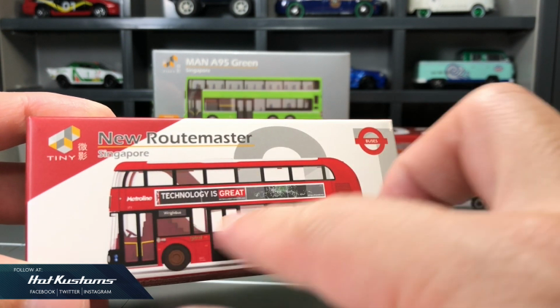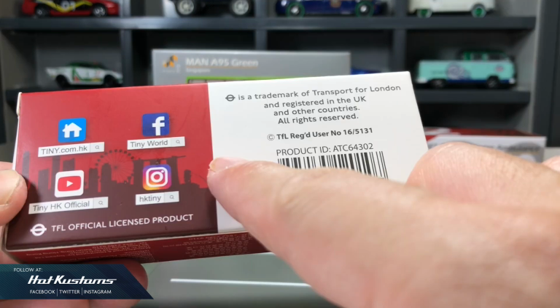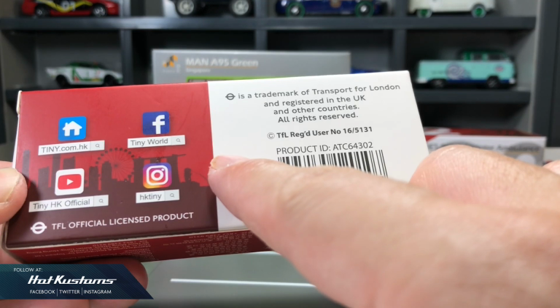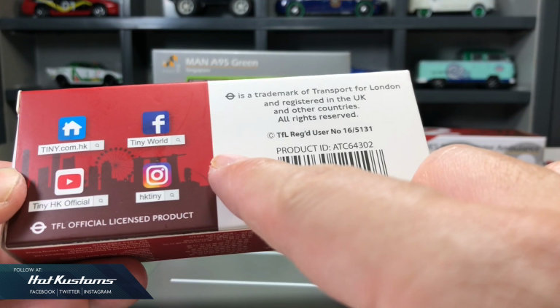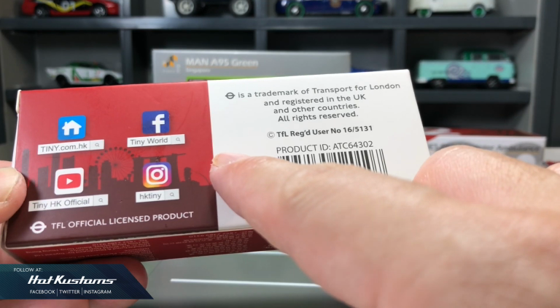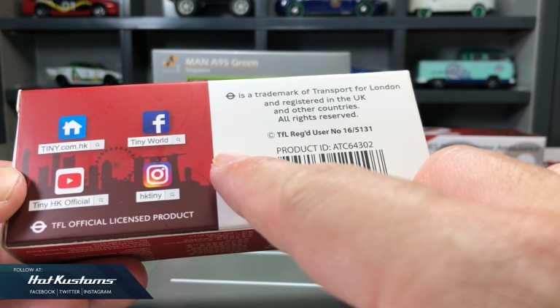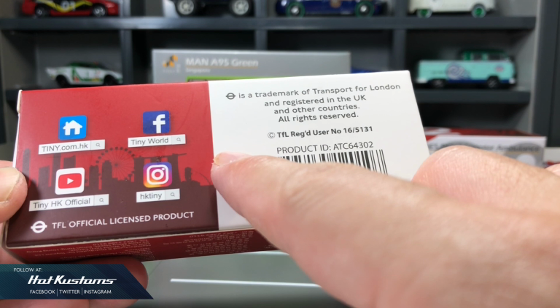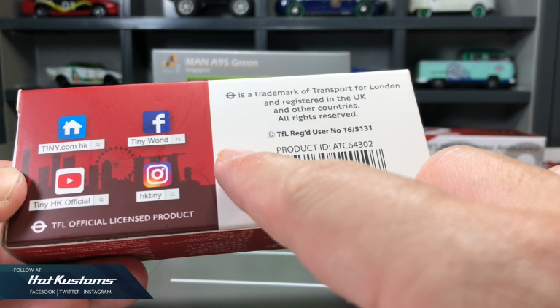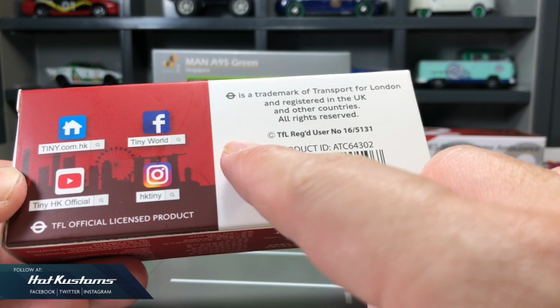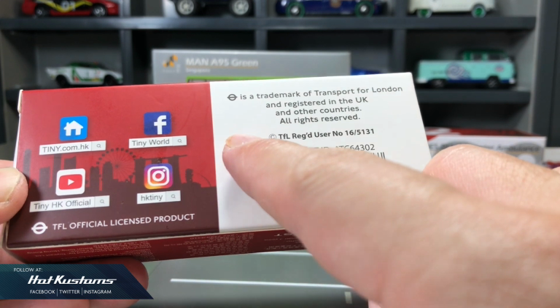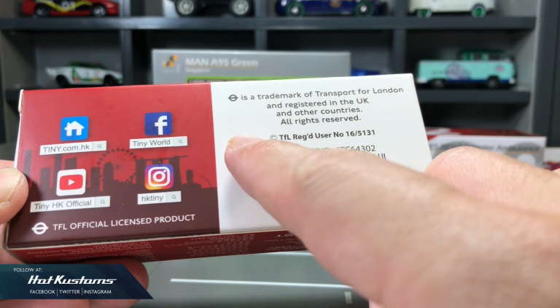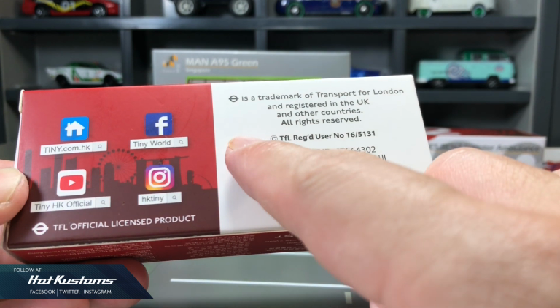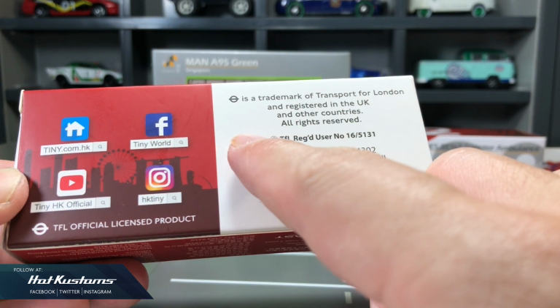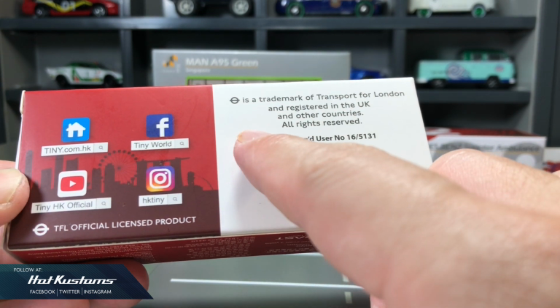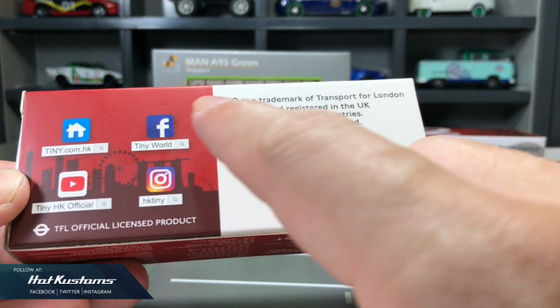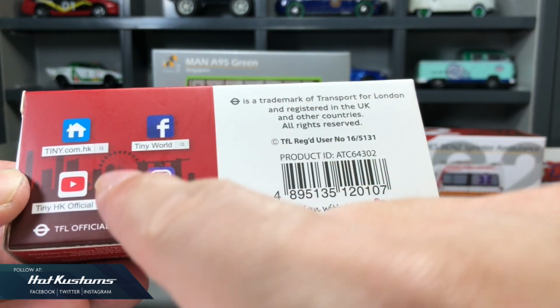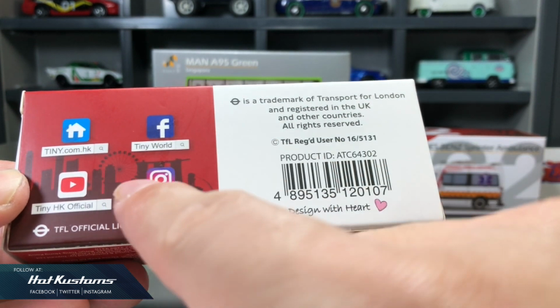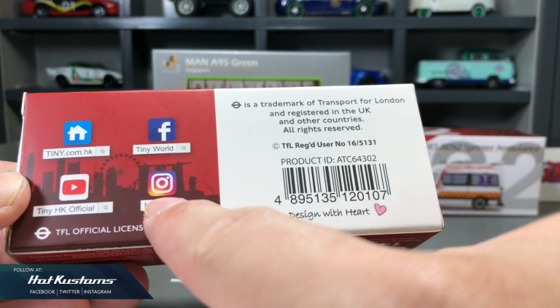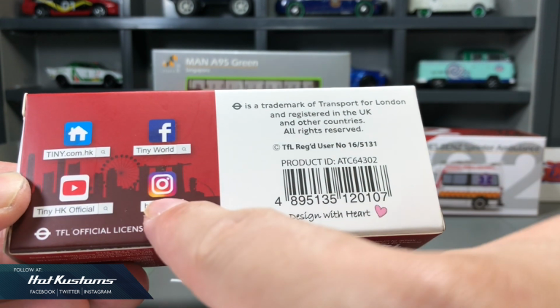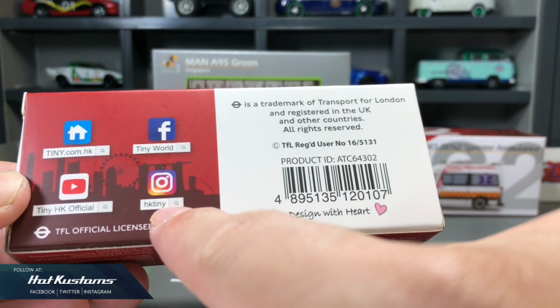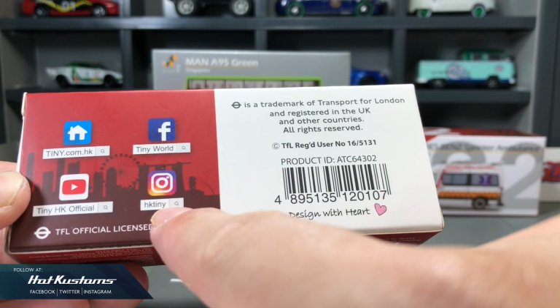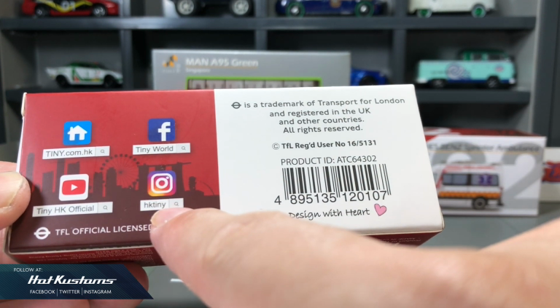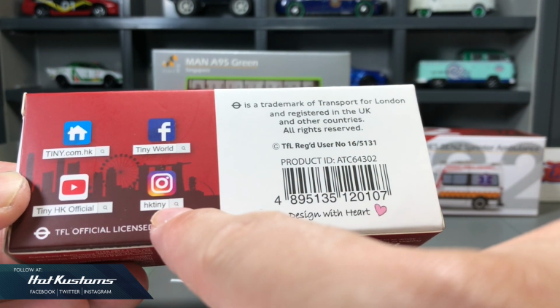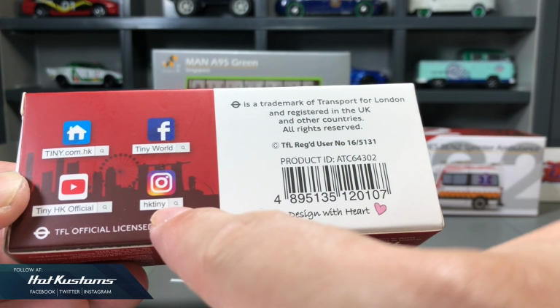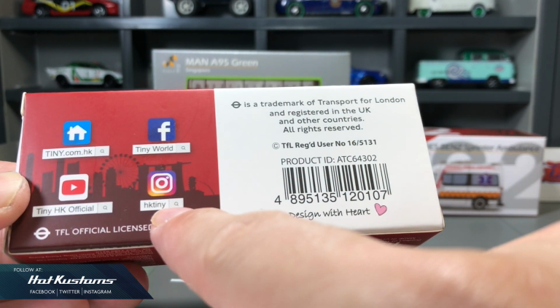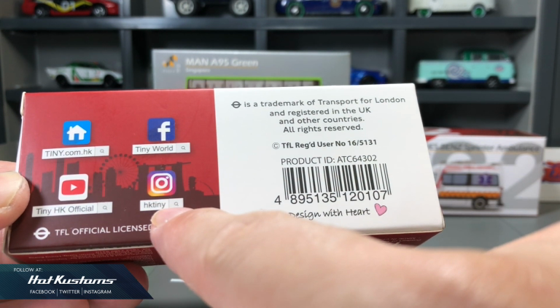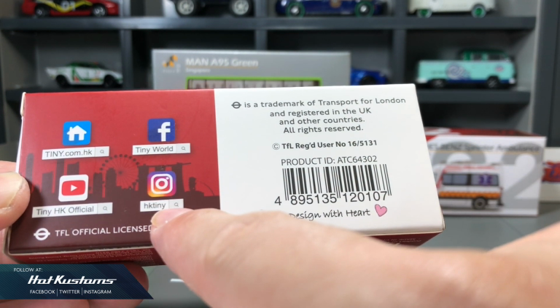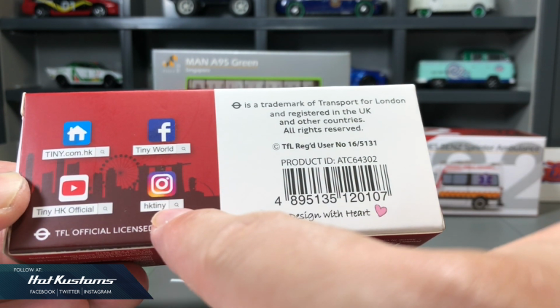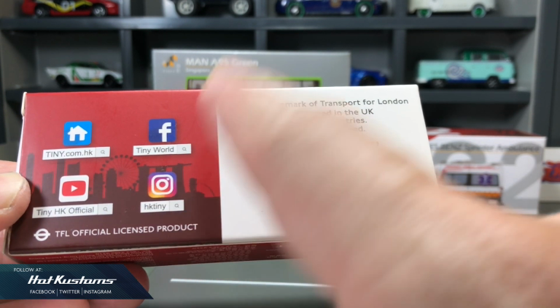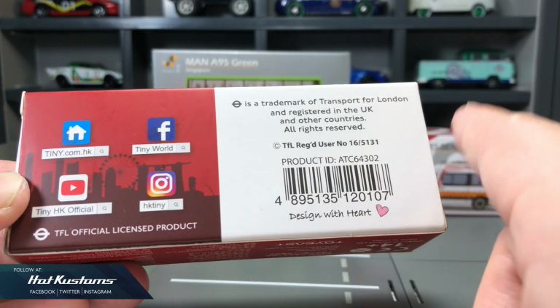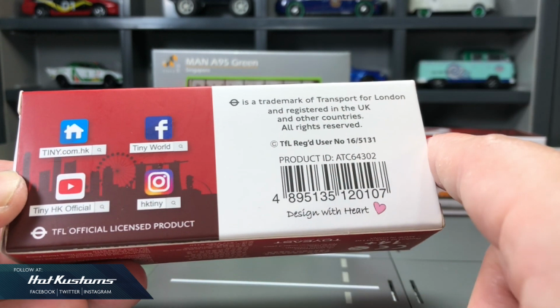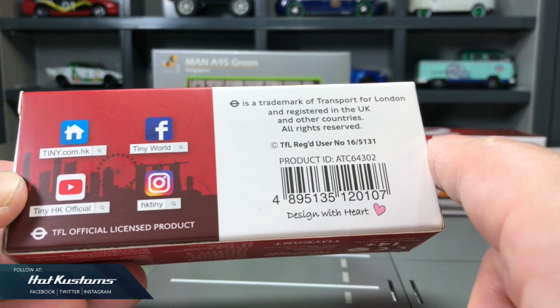The back of the box has the license details and also the social media channel for Tiny Hong Kong.